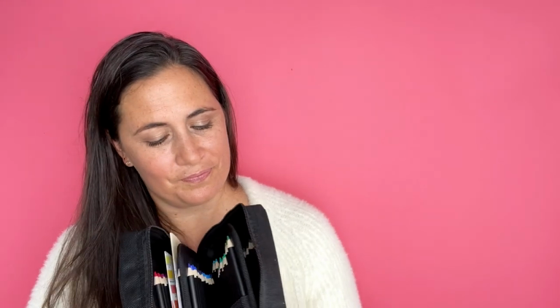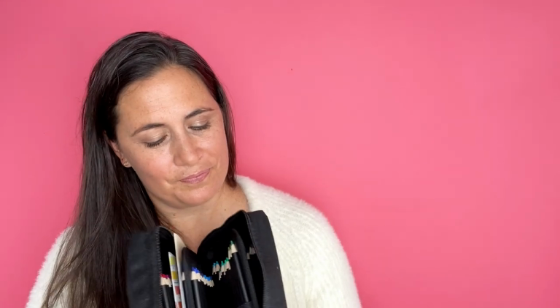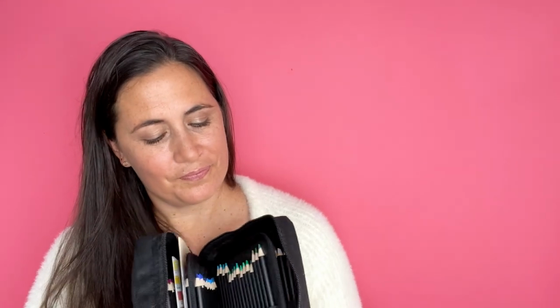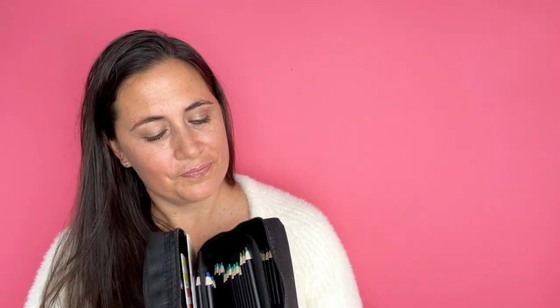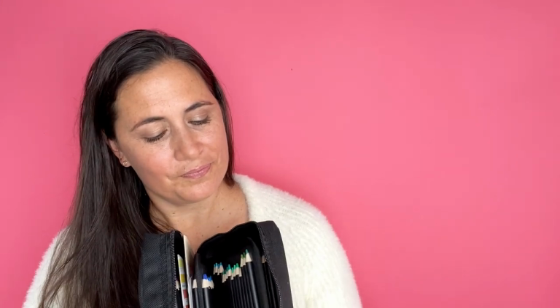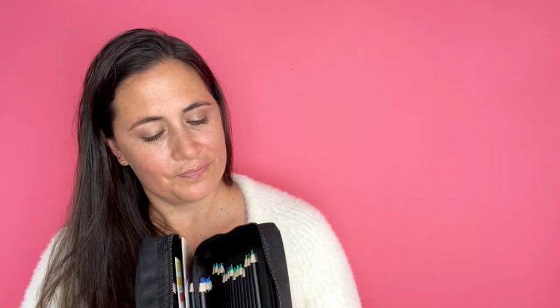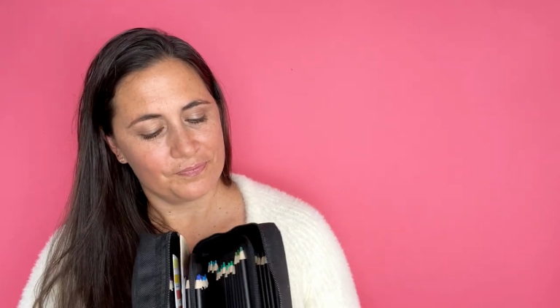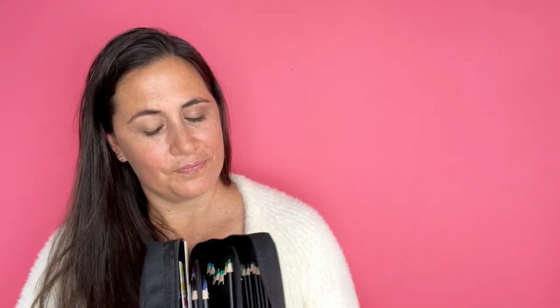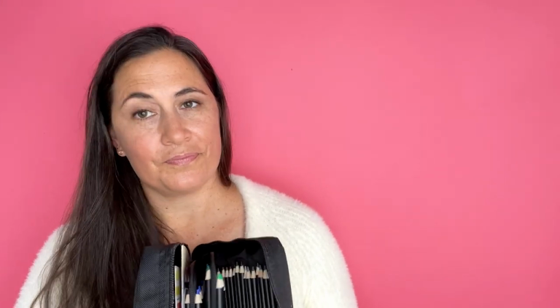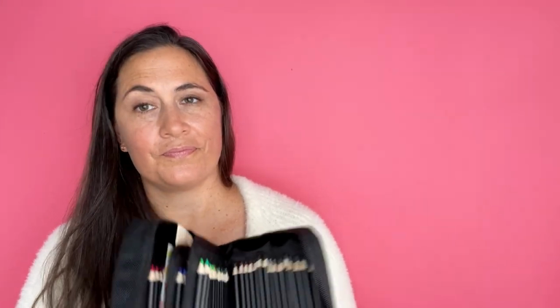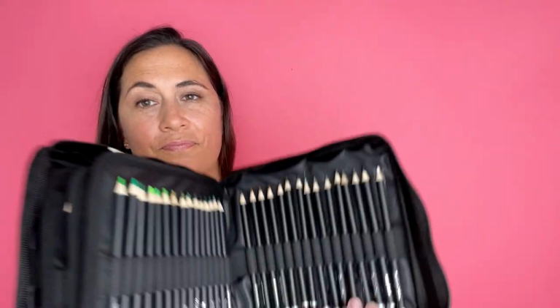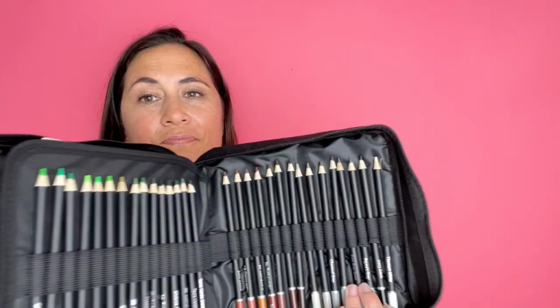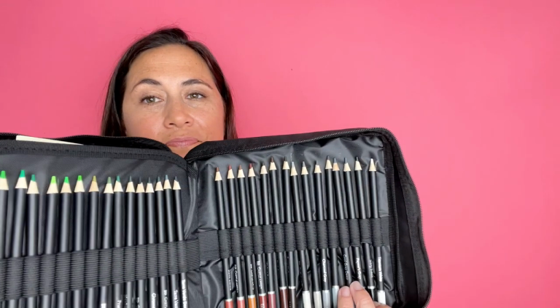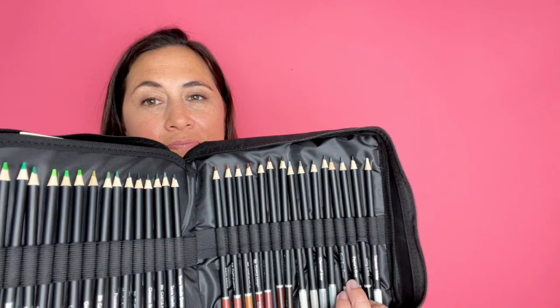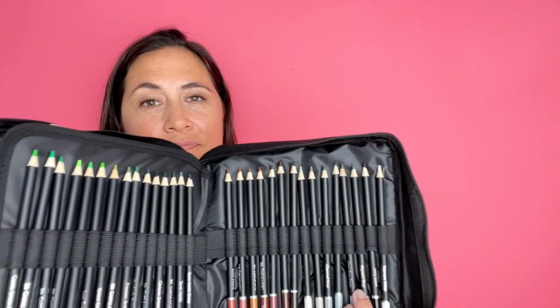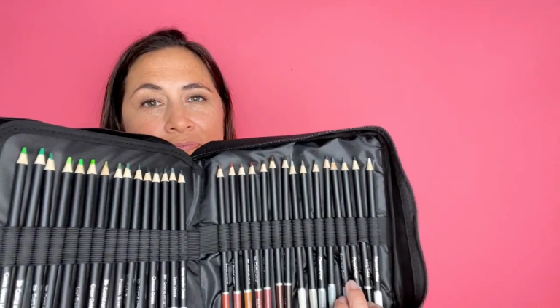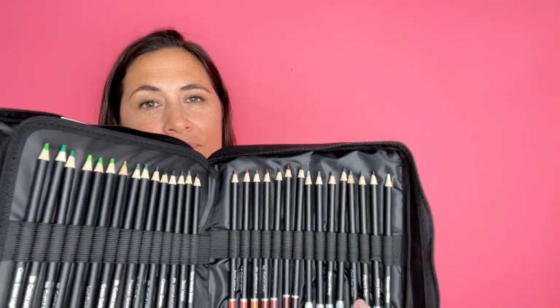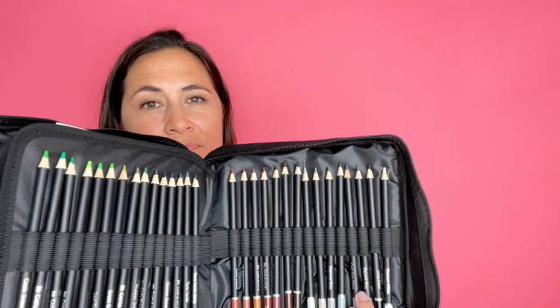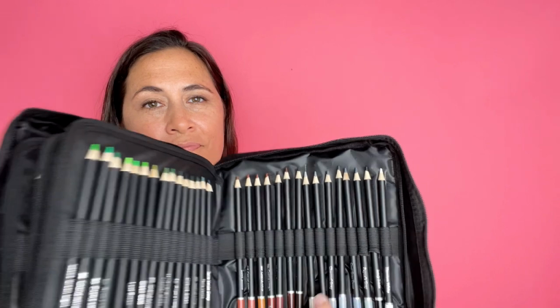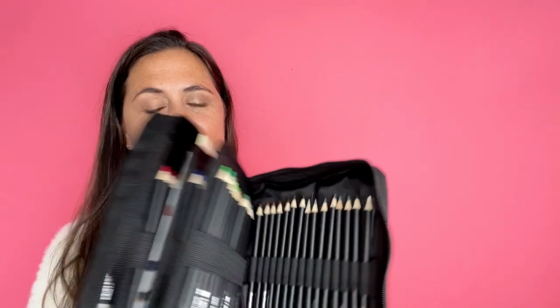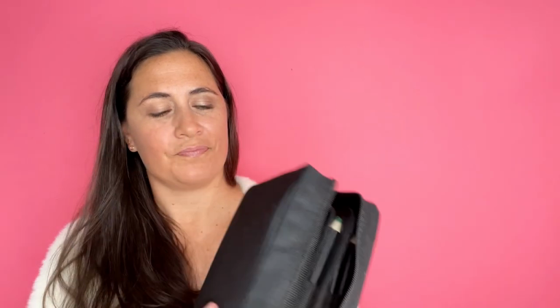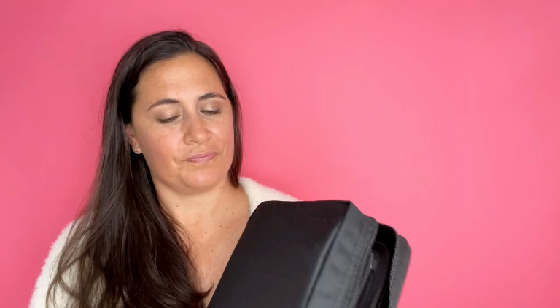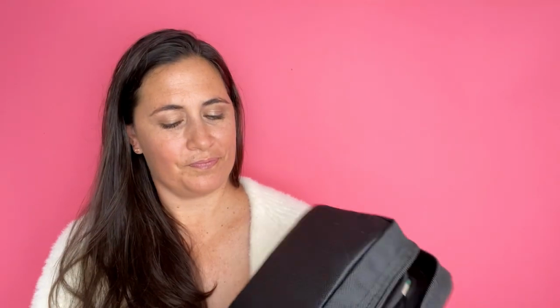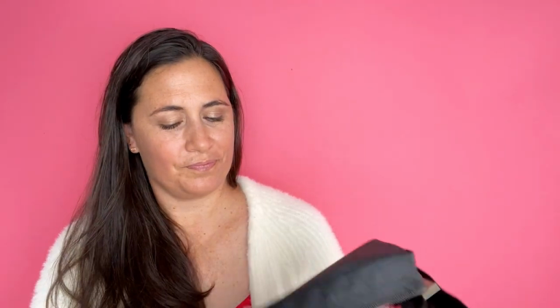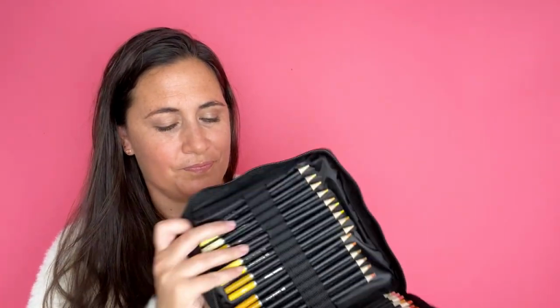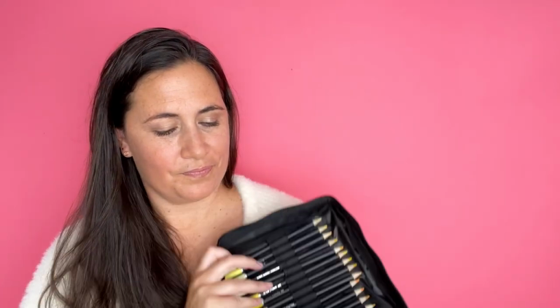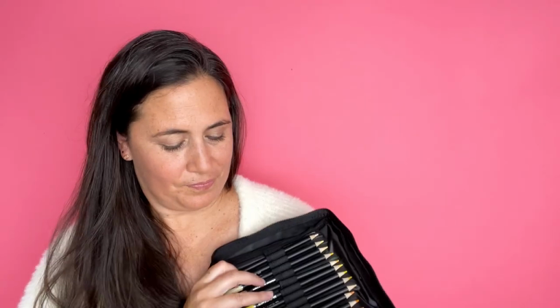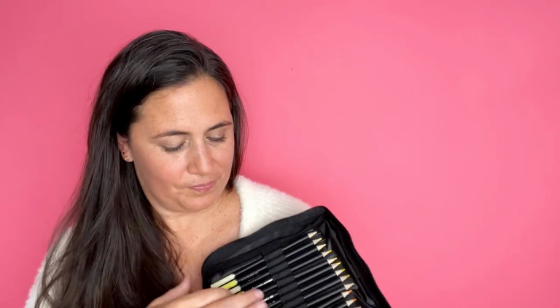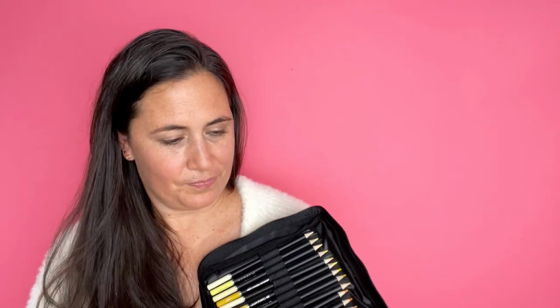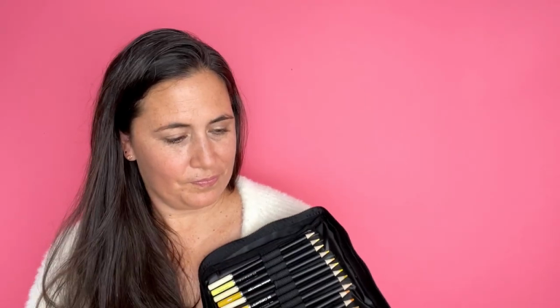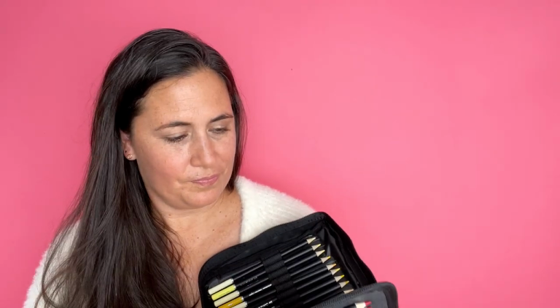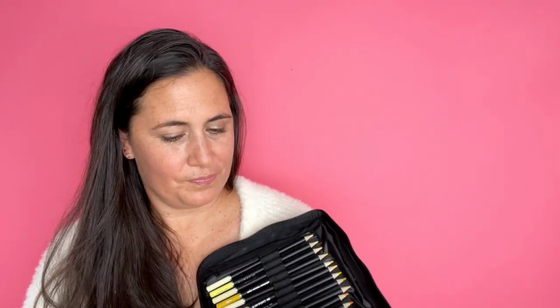The colors are absolutely beautiful and brilliant. I'm really enjoying the color variation.